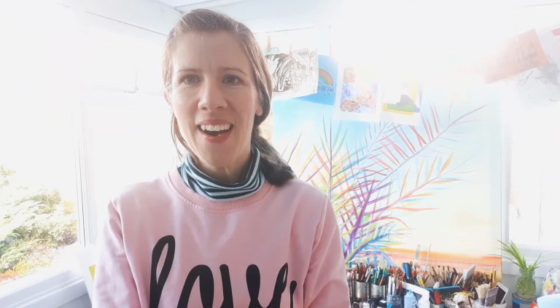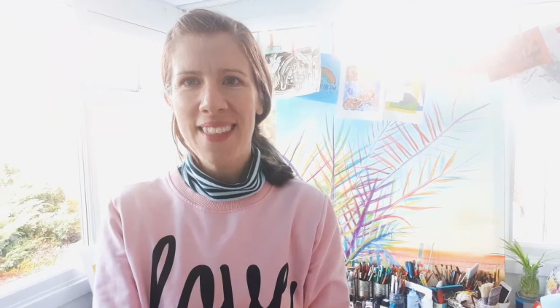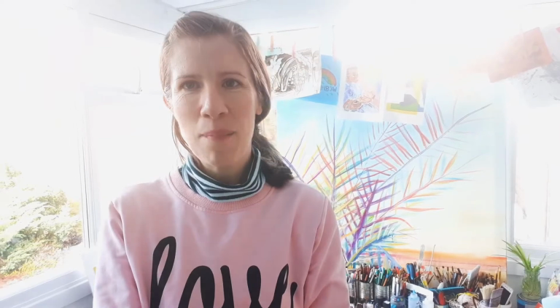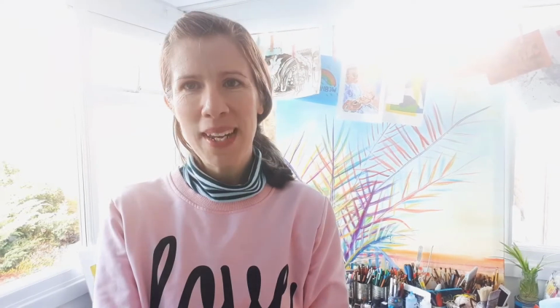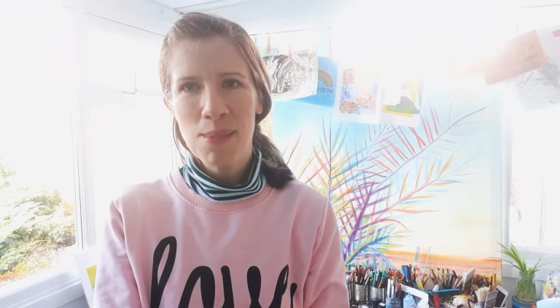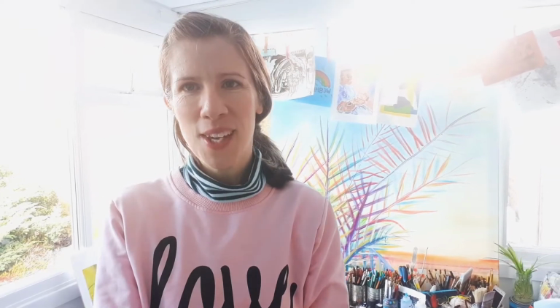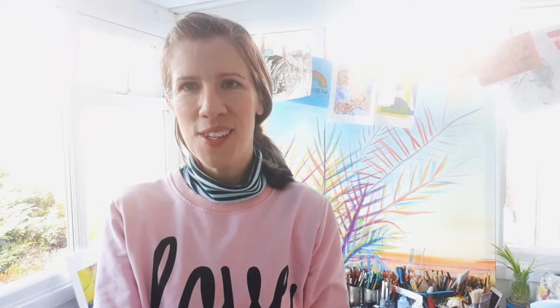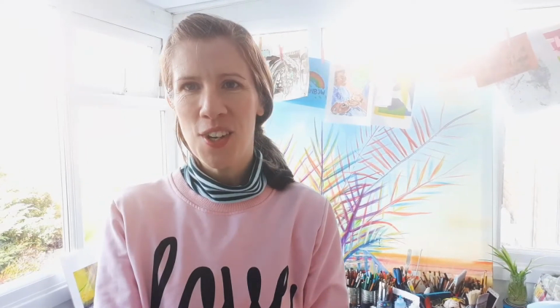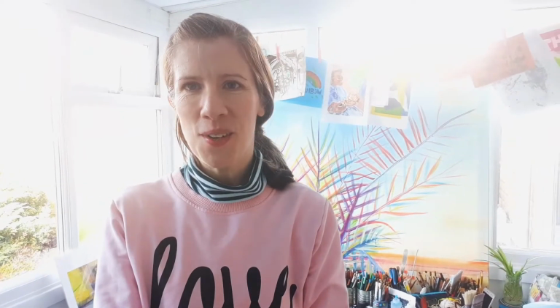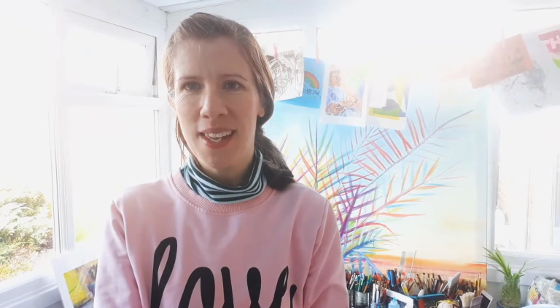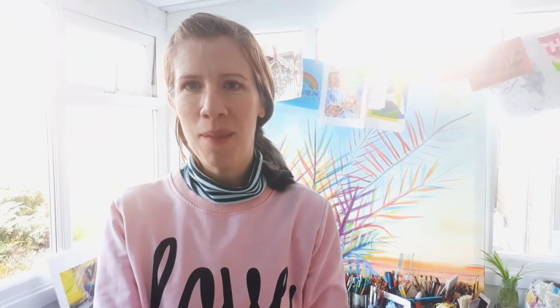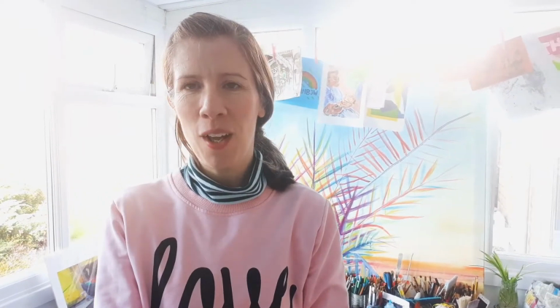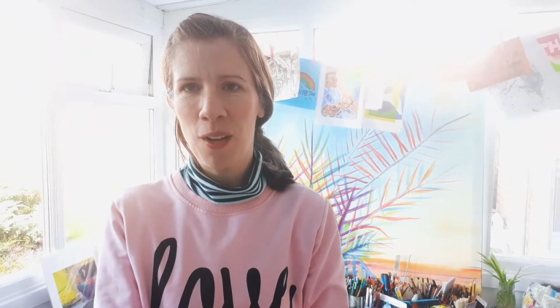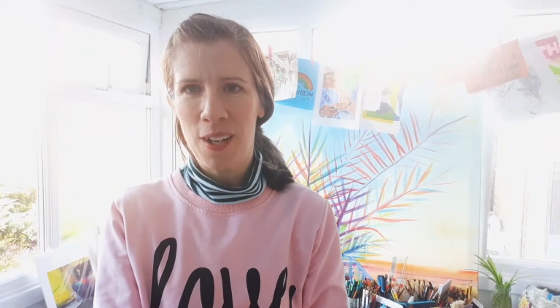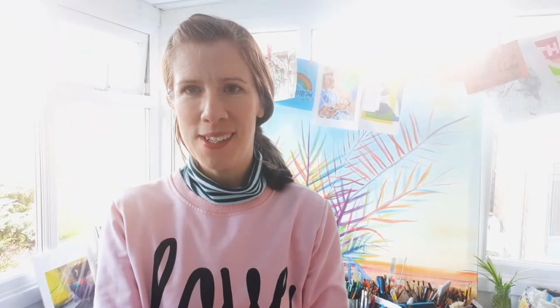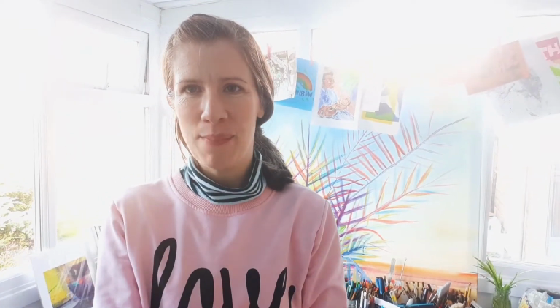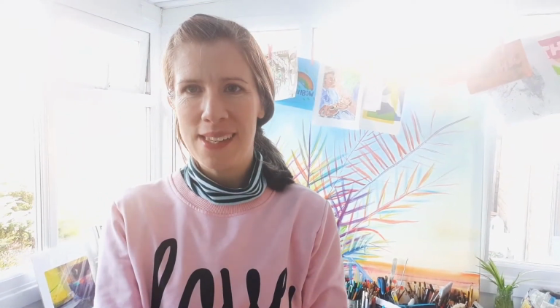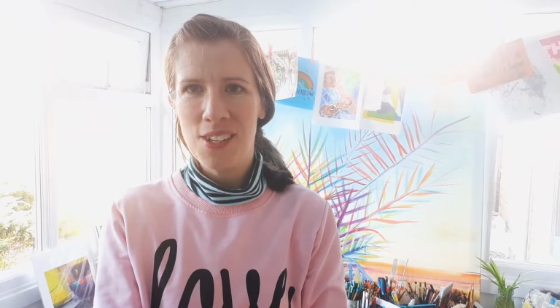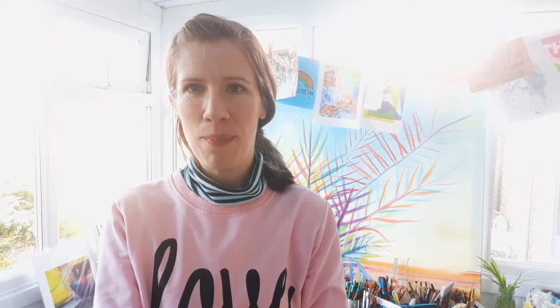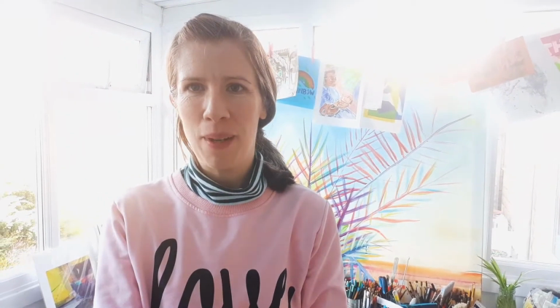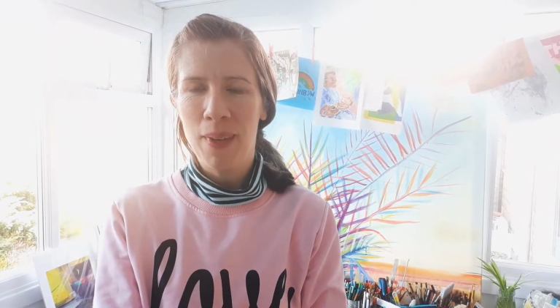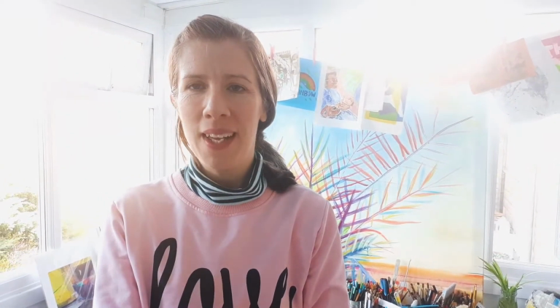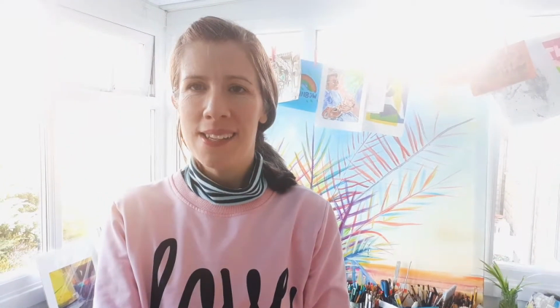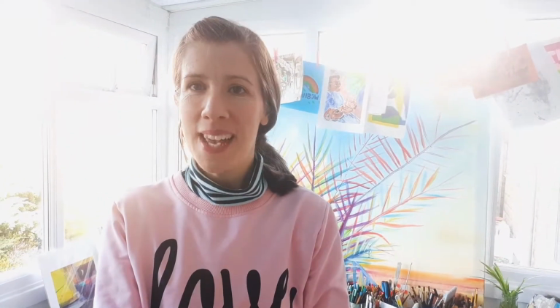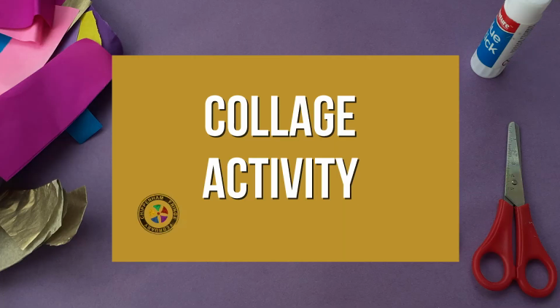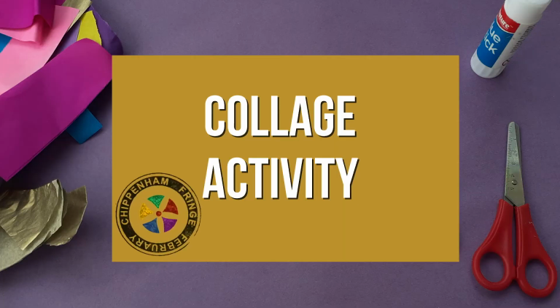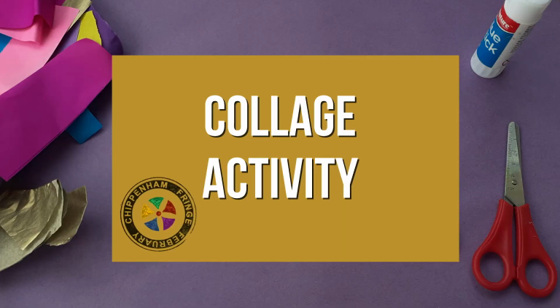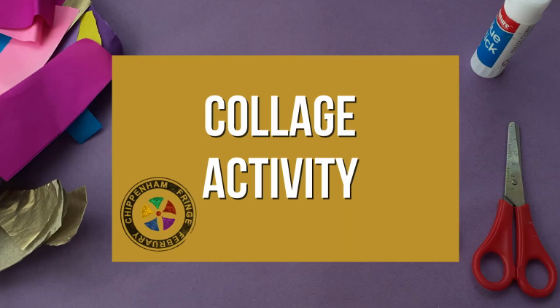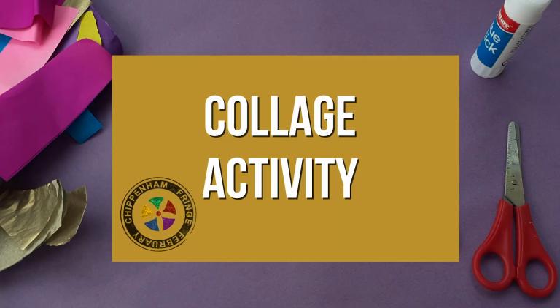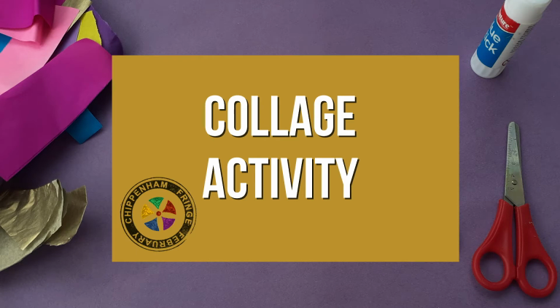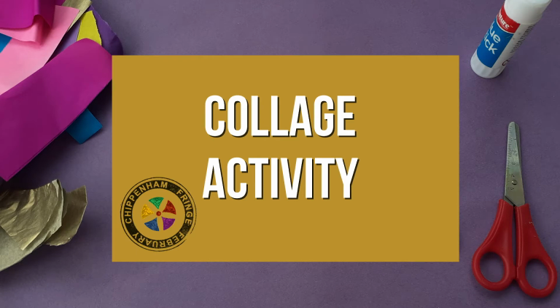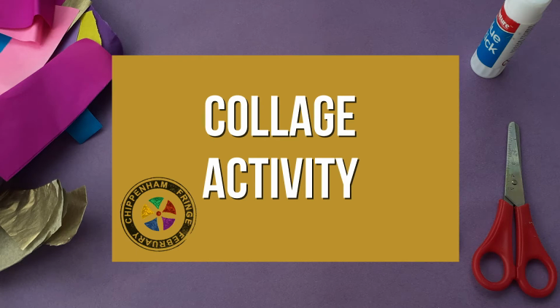Hi there, my name's Kirsty Jones and I'm a local artist based in Chippenham. Today we're going to be making a collage.